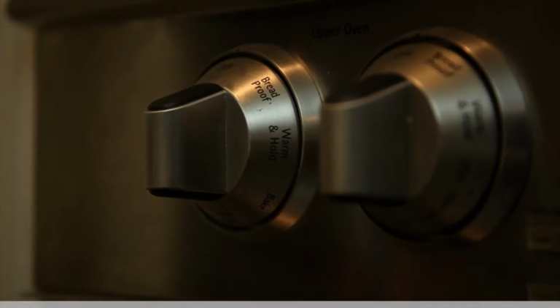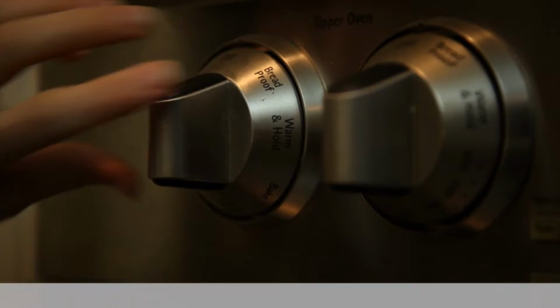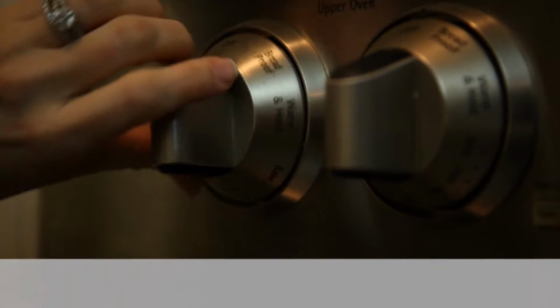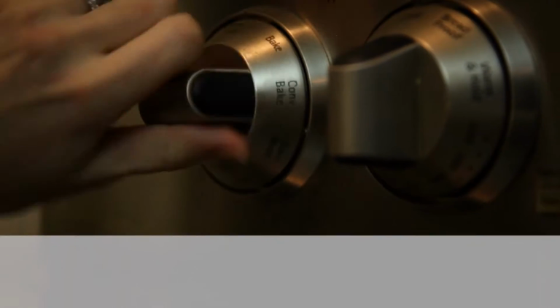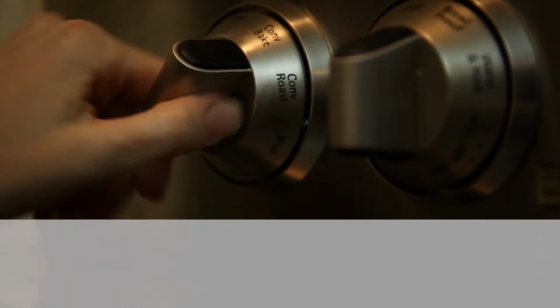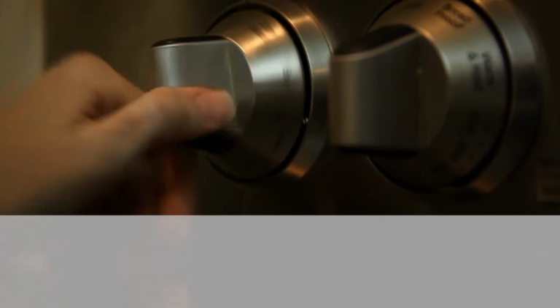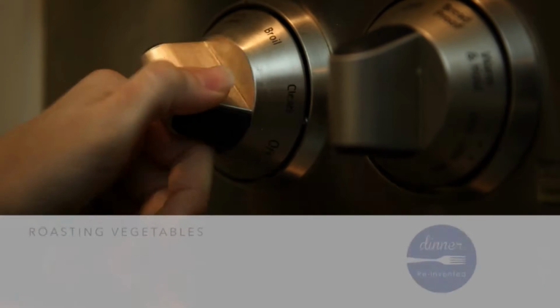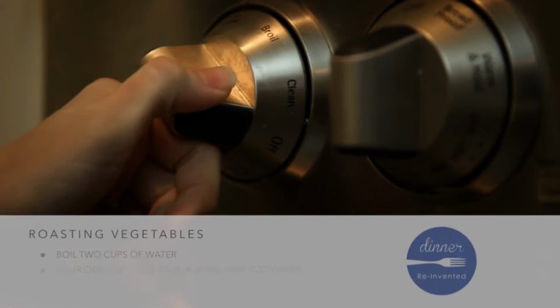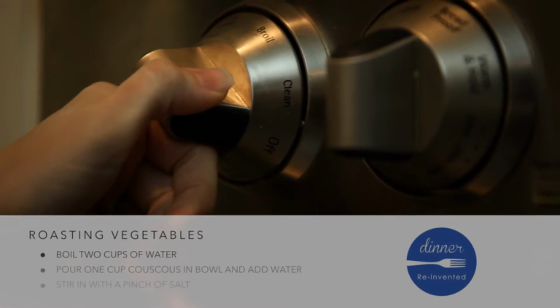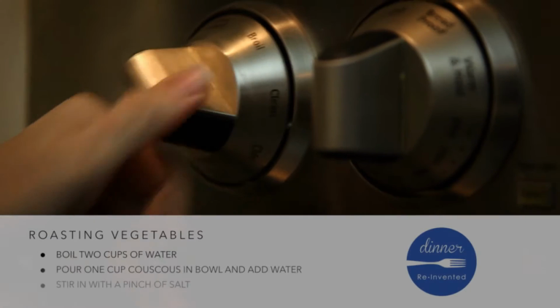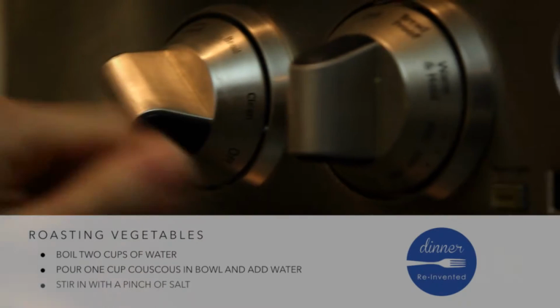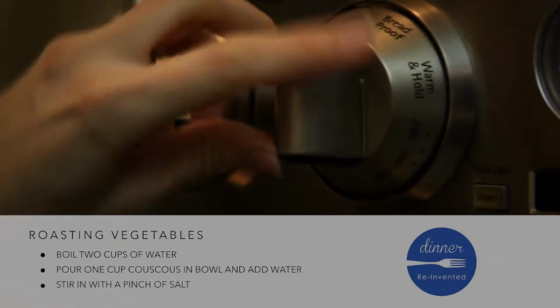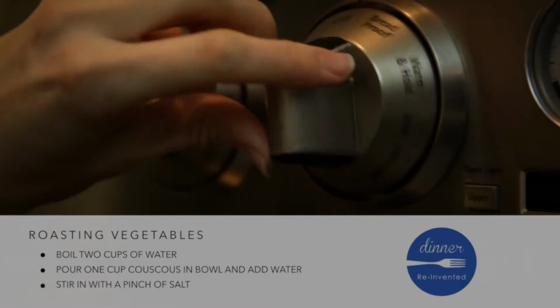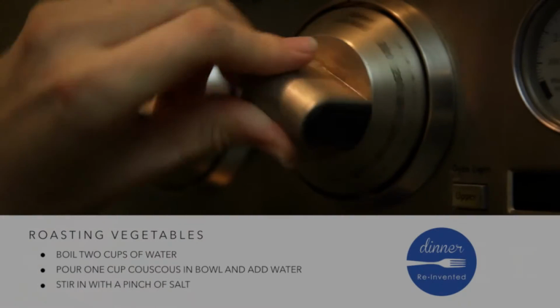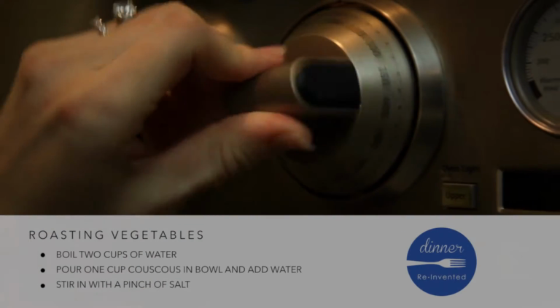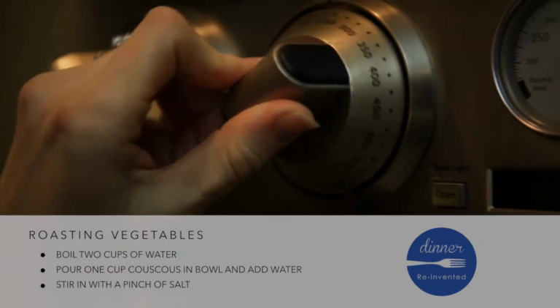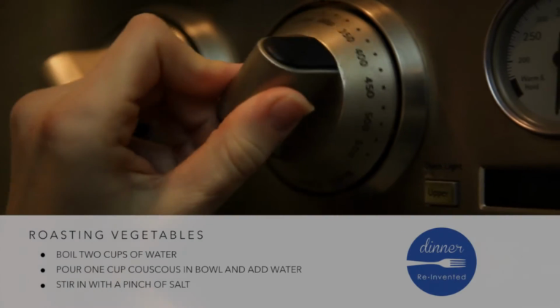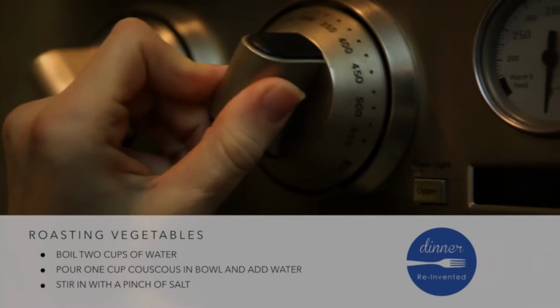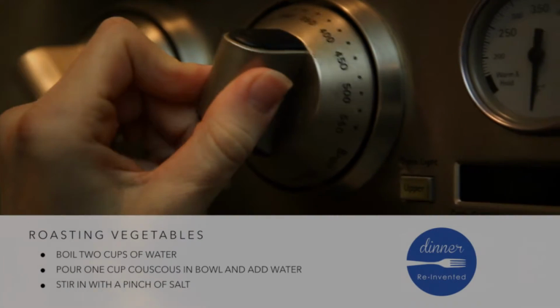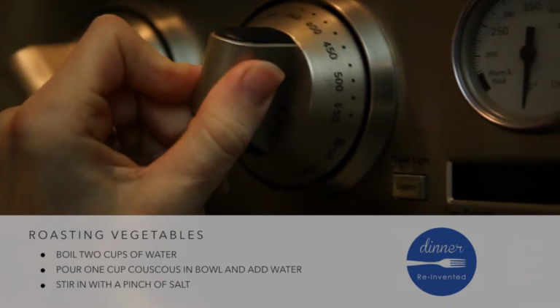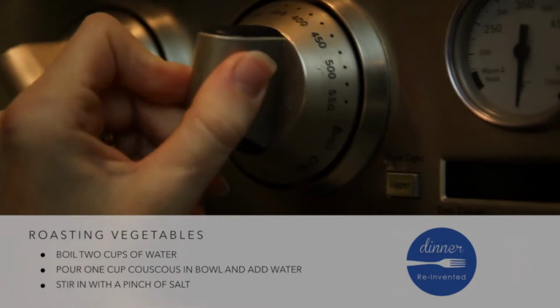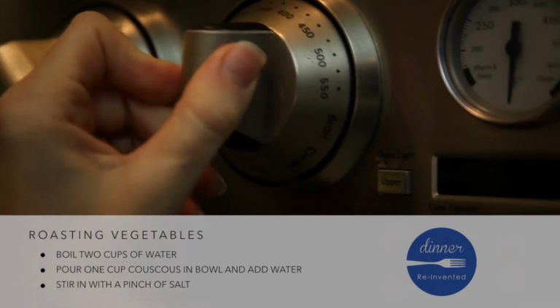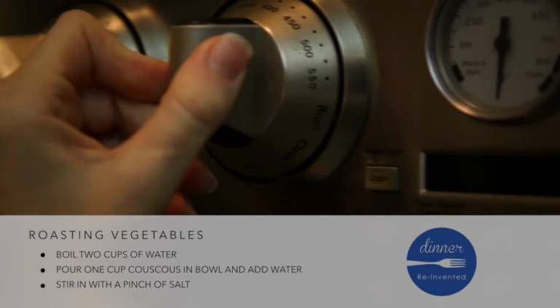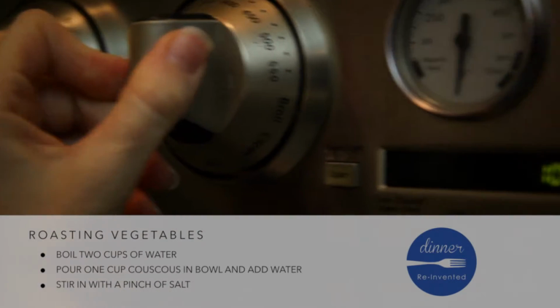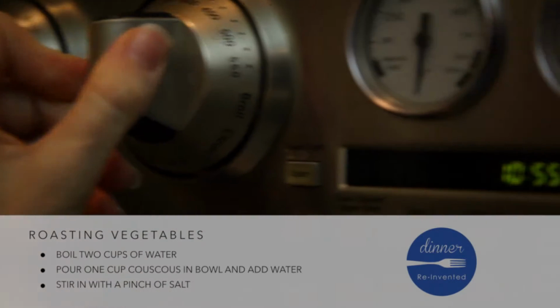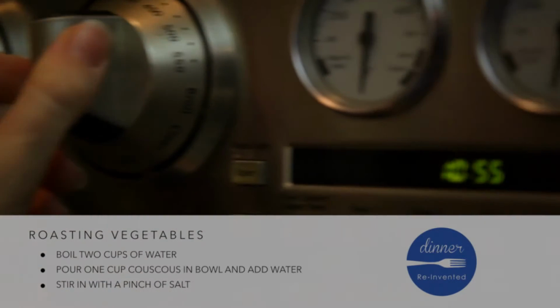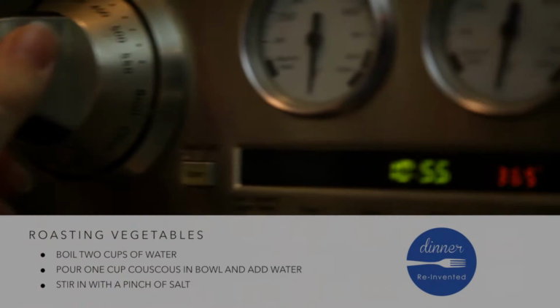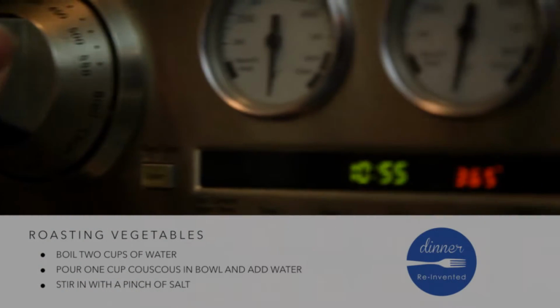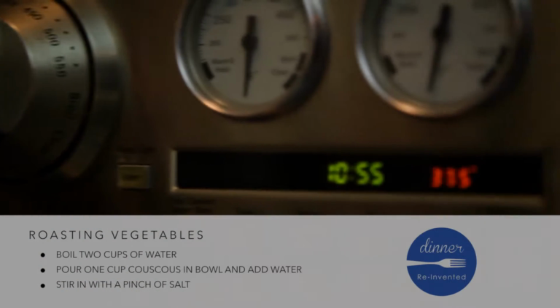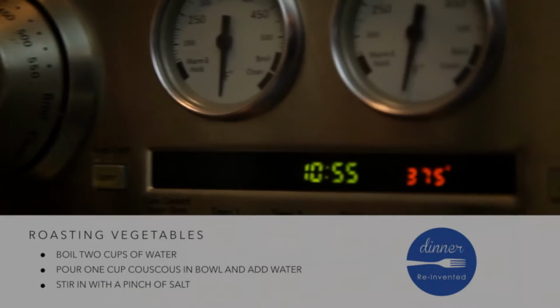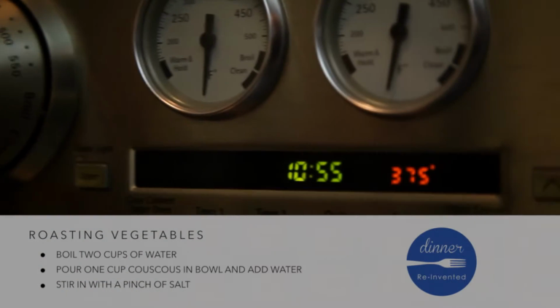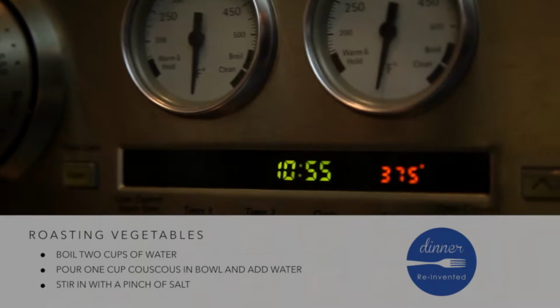The first thing I do is turn on the oven. I like the convection roast setting at 375.